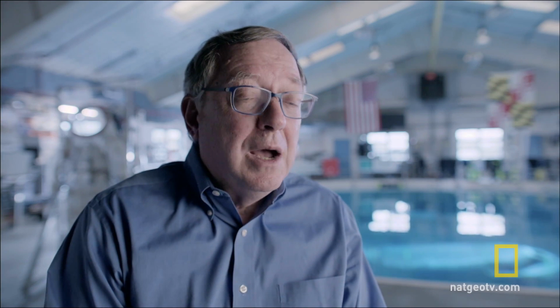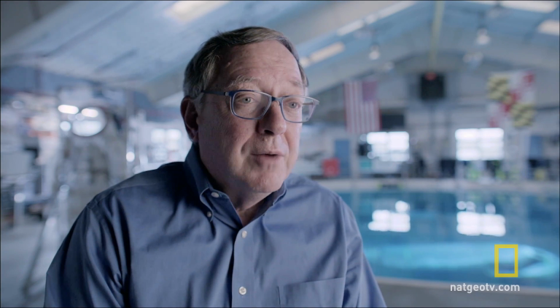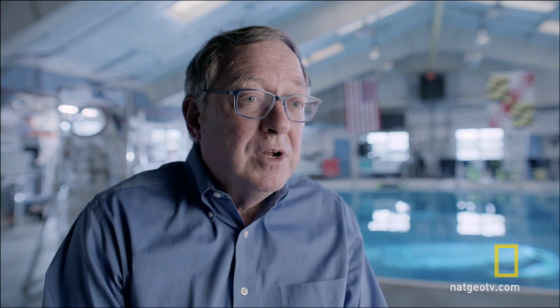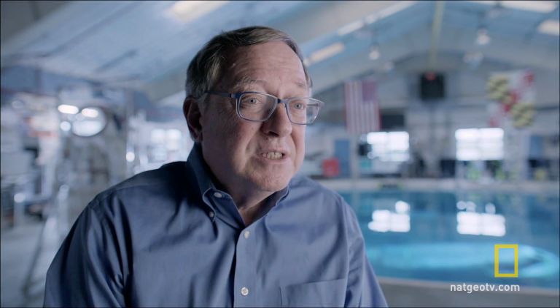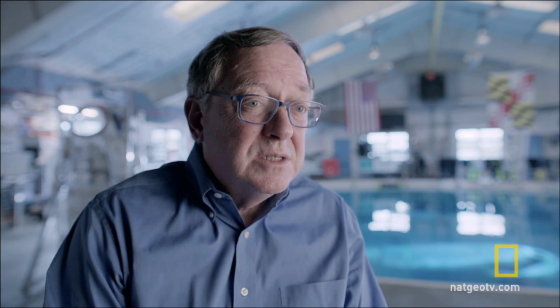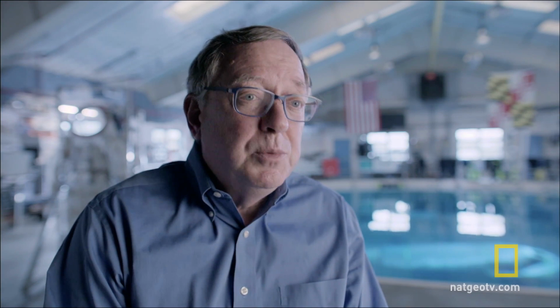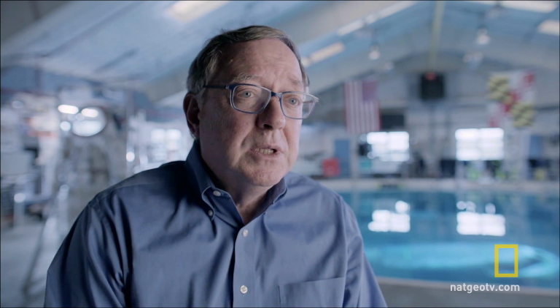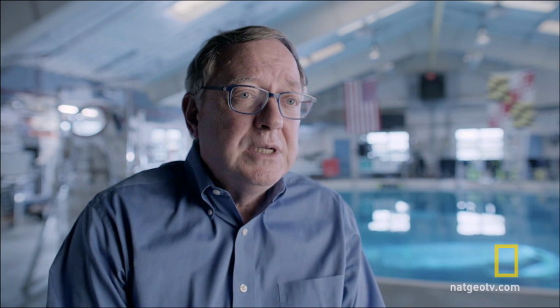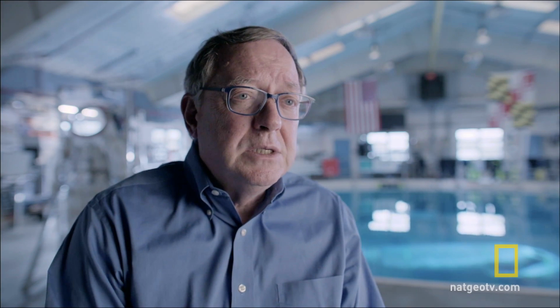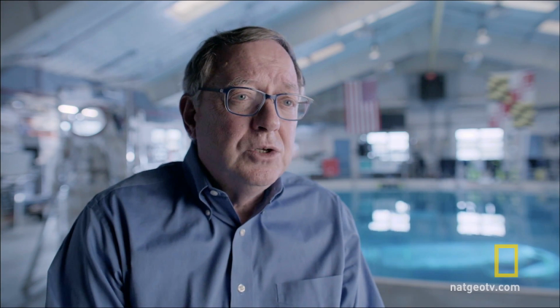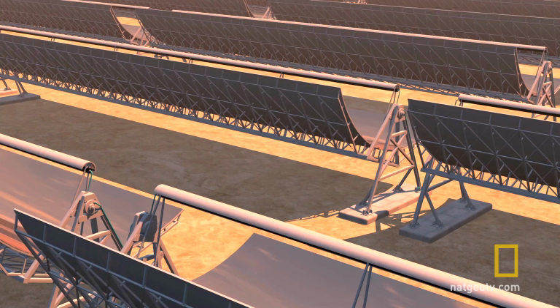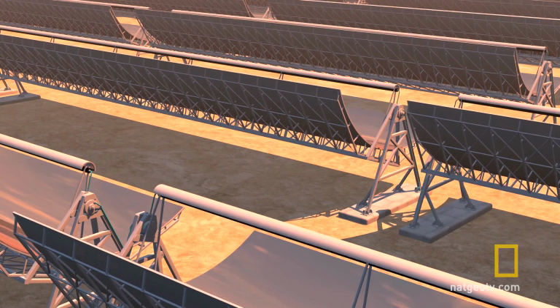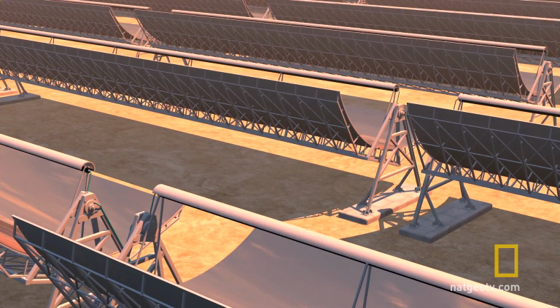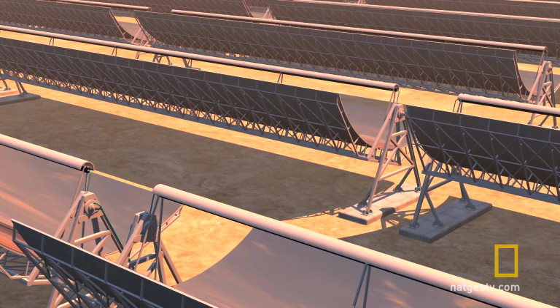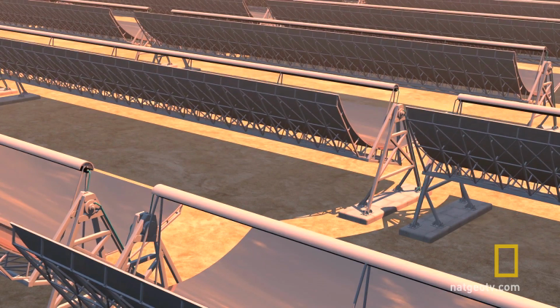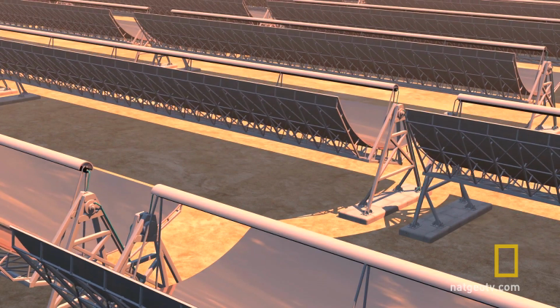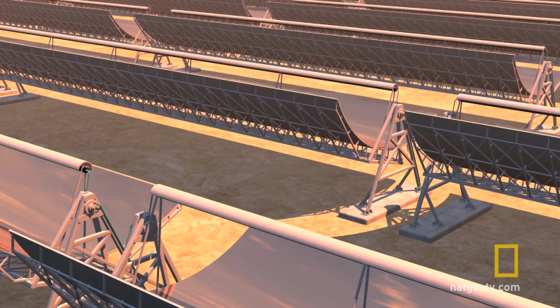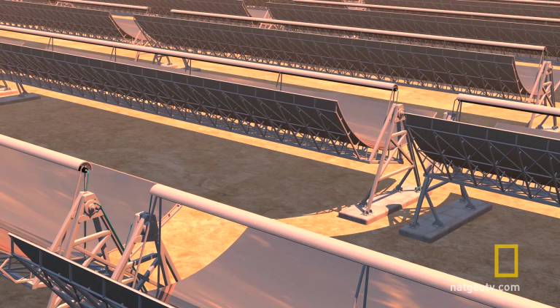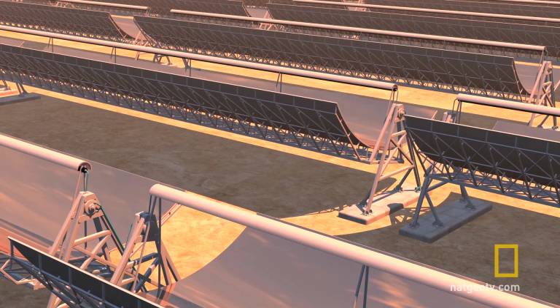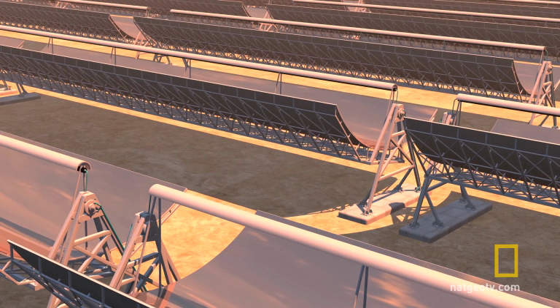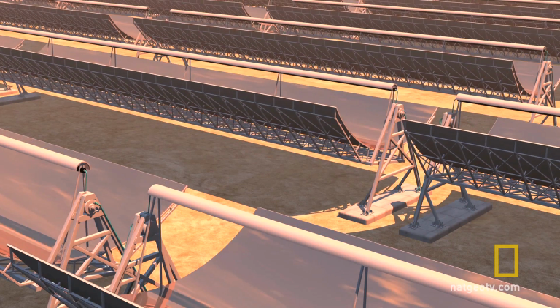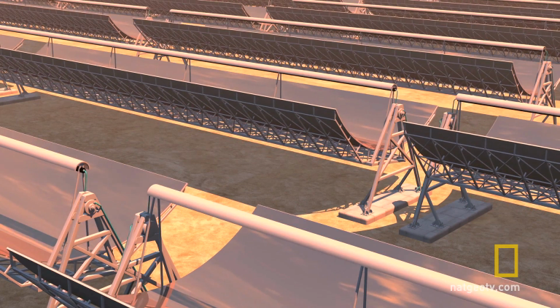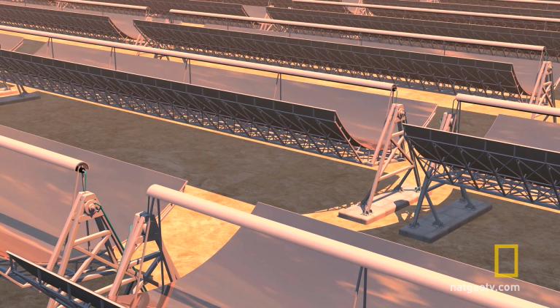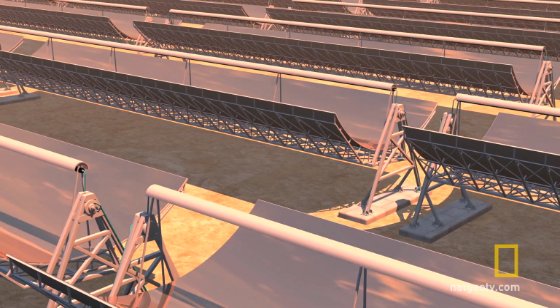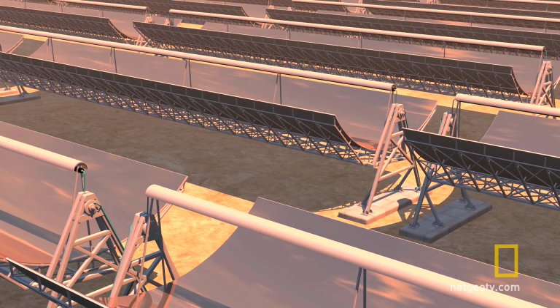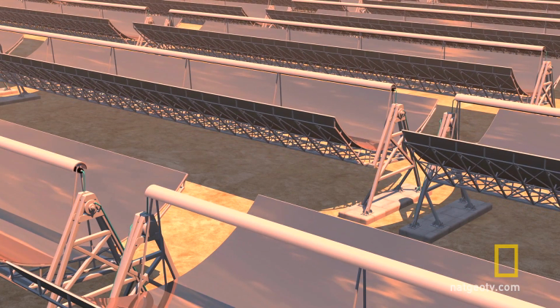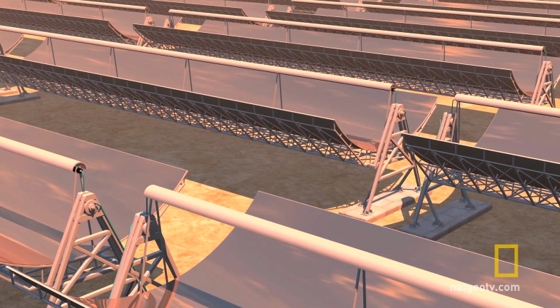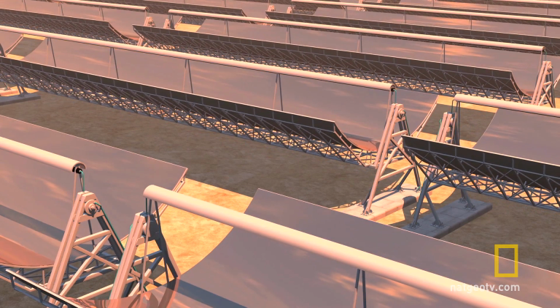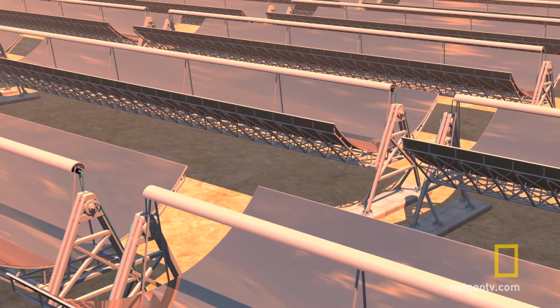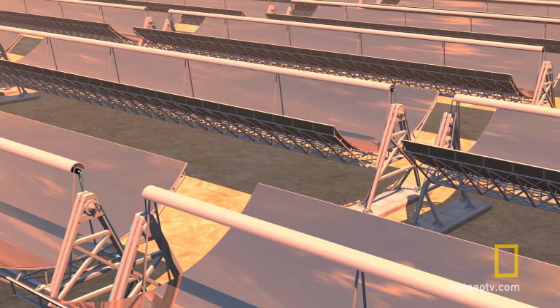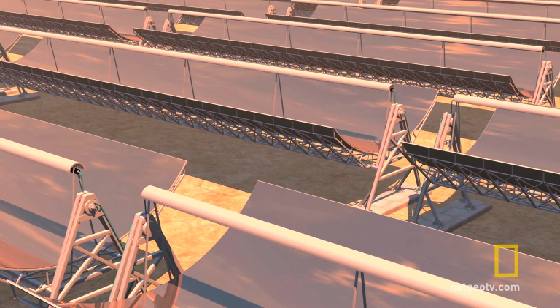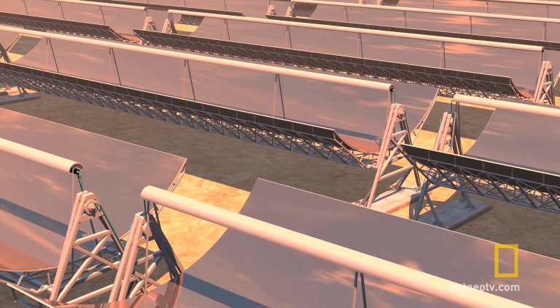However, it's simple and easy to use. When we first land on Mars, we'll probably put up a lot of solar panels.